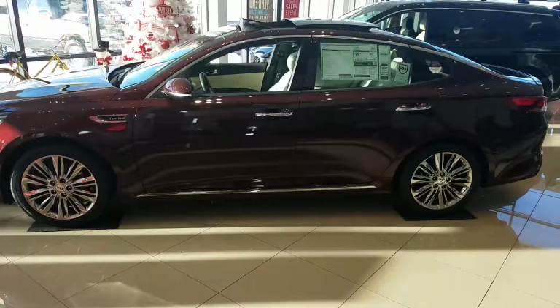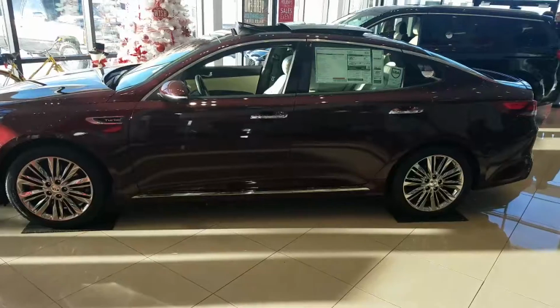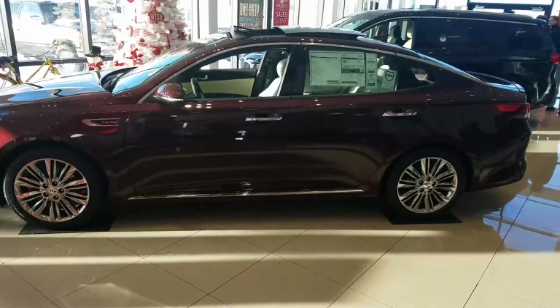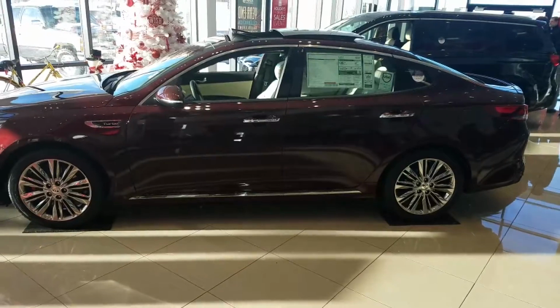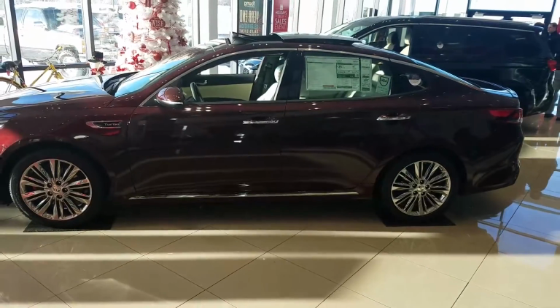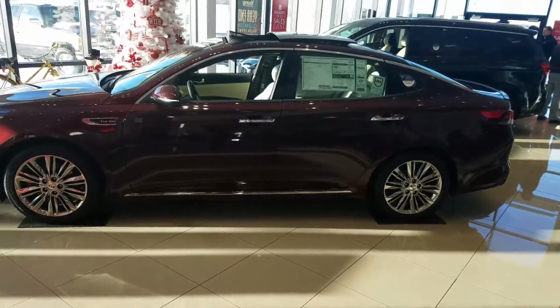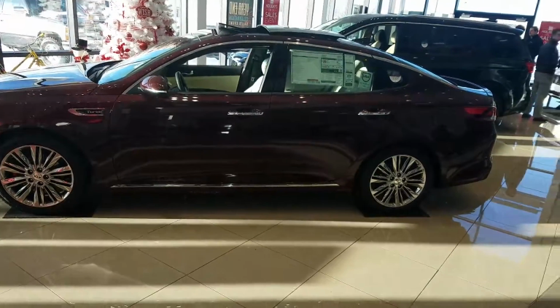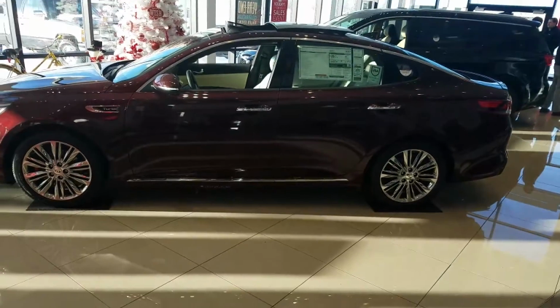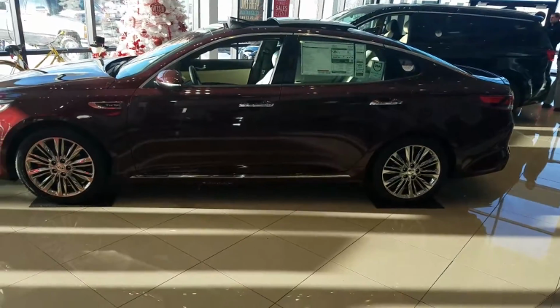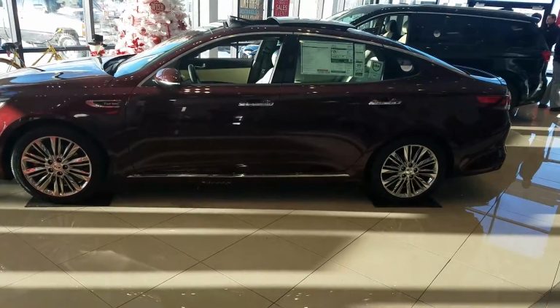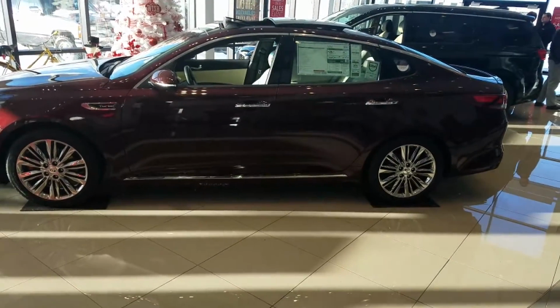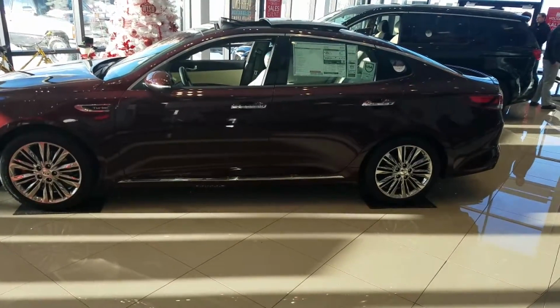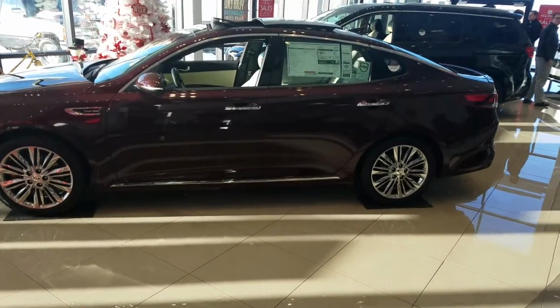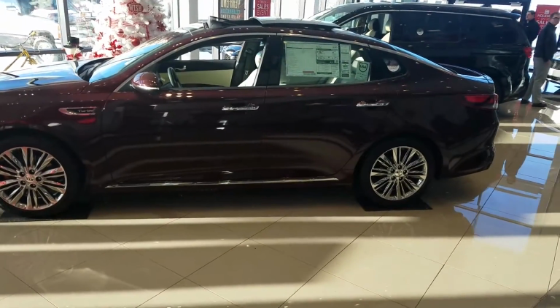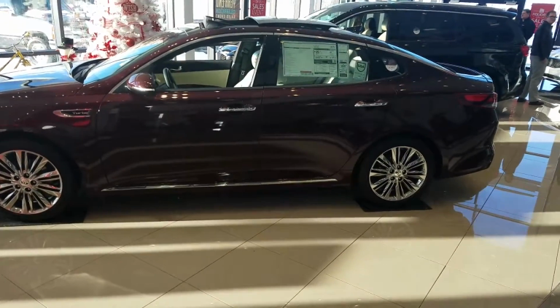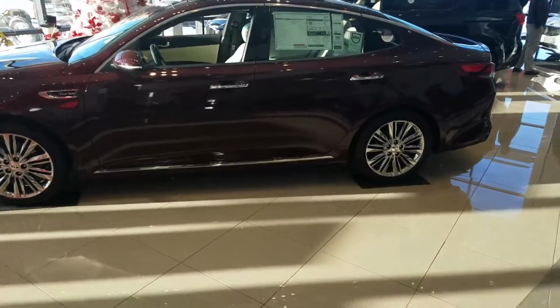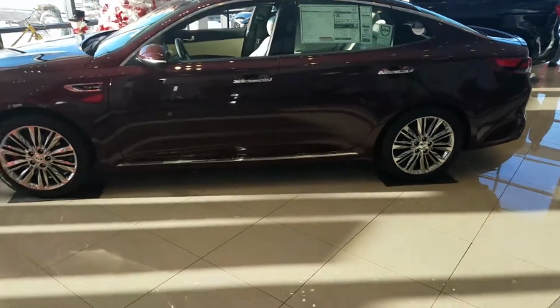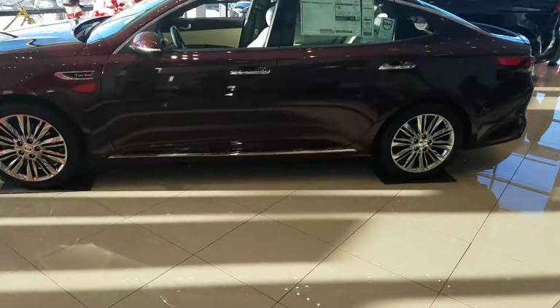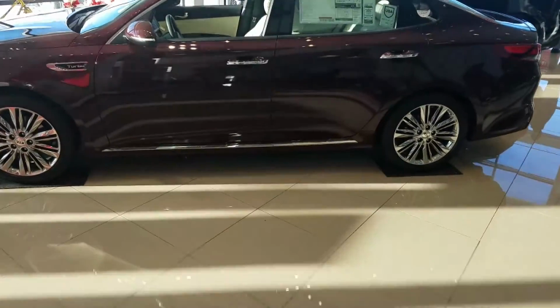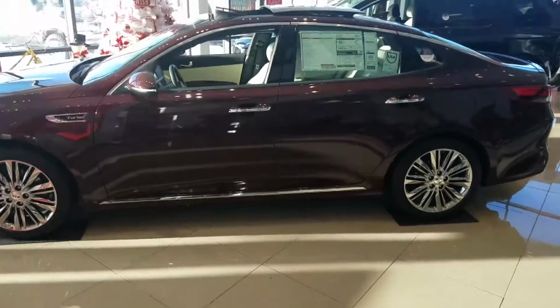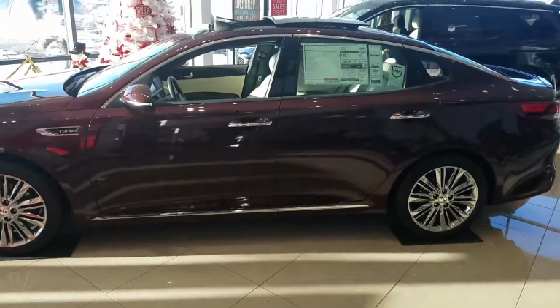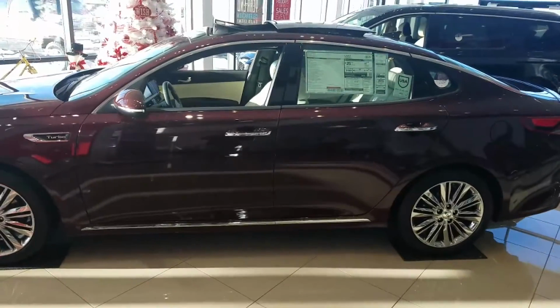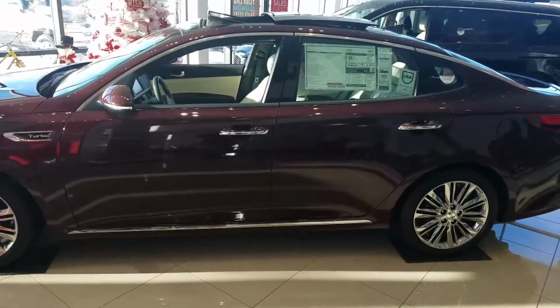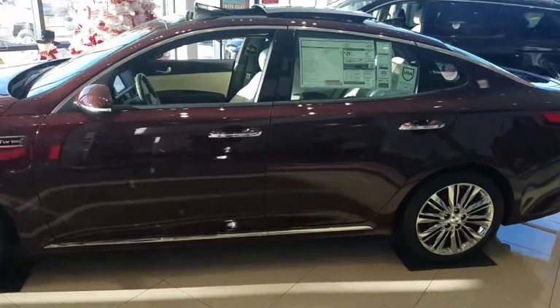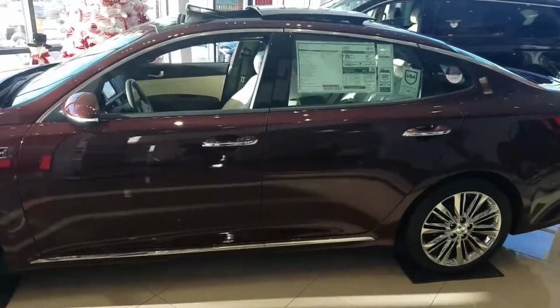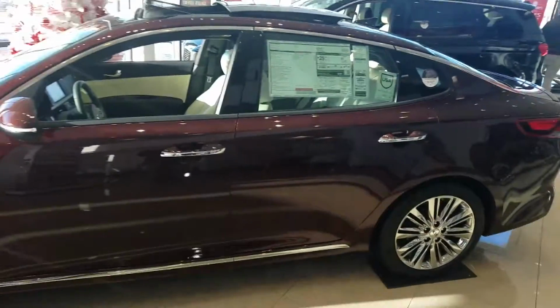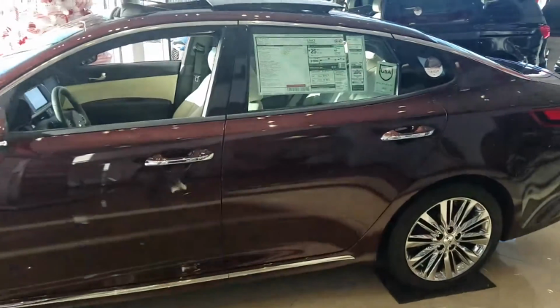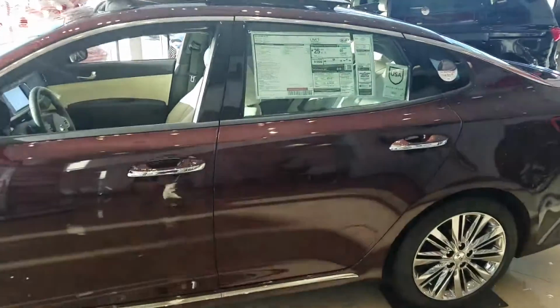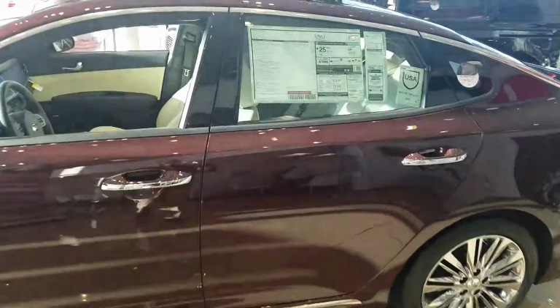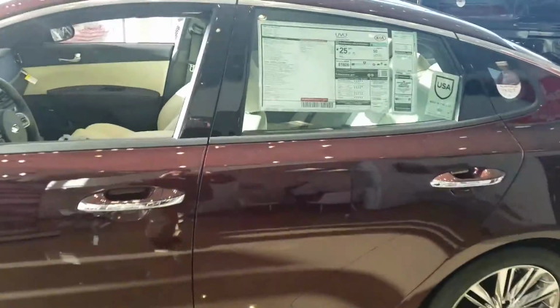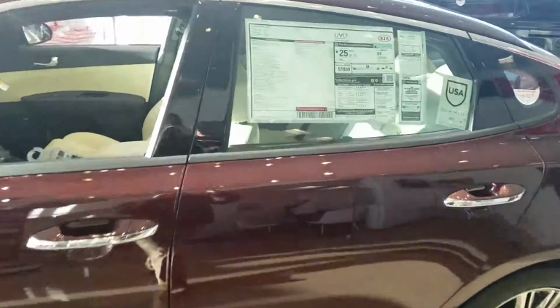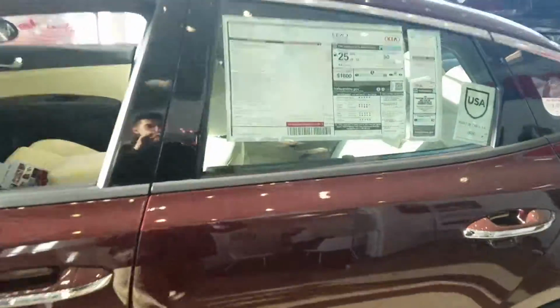Hey Kendall, it's Kyle over at Young Kia of Leighton. Just wanted to give you a quick VIP video of the Kia Optima 2016.